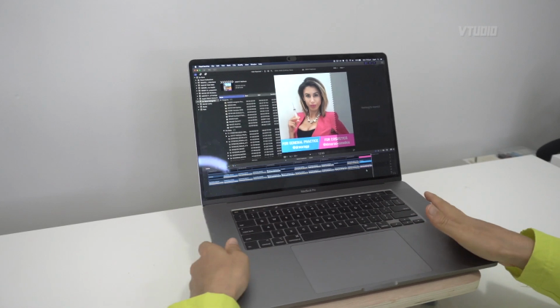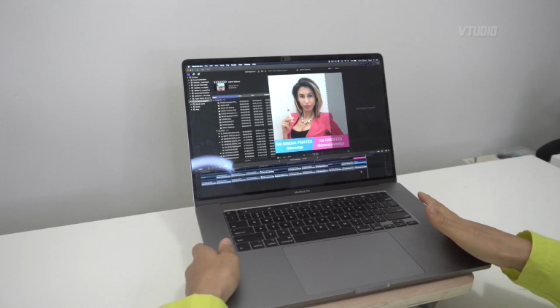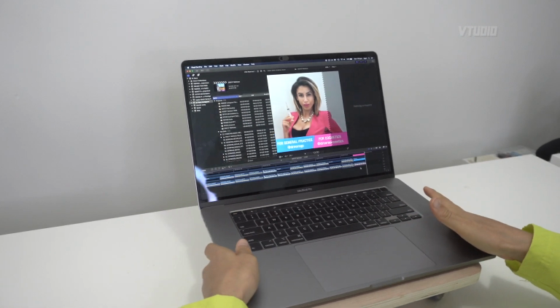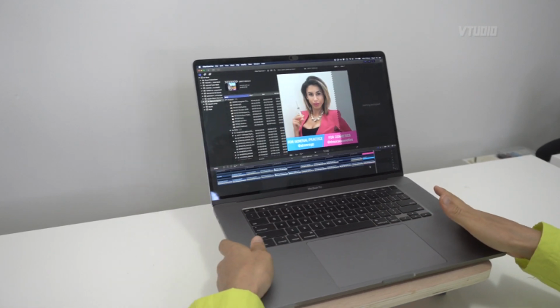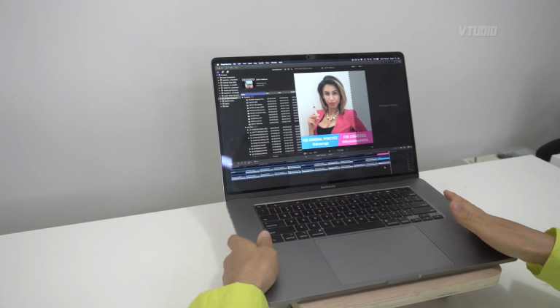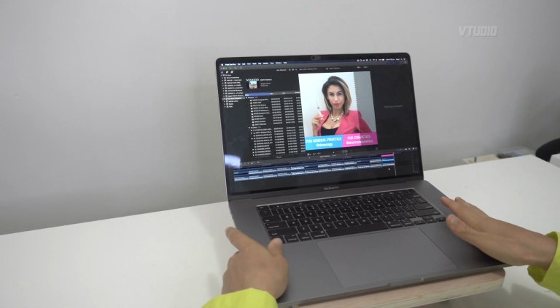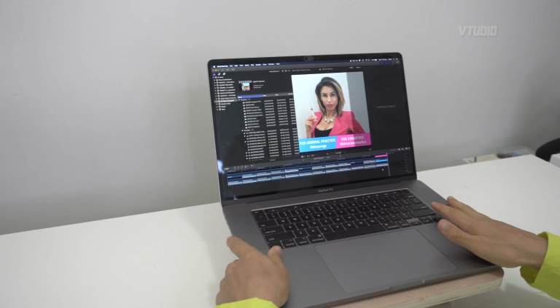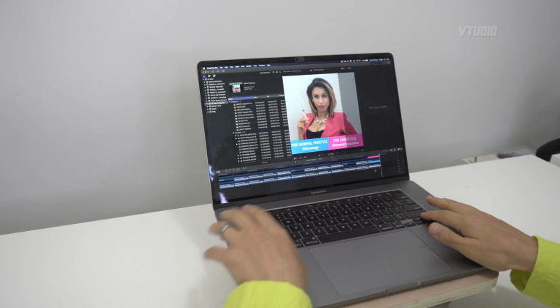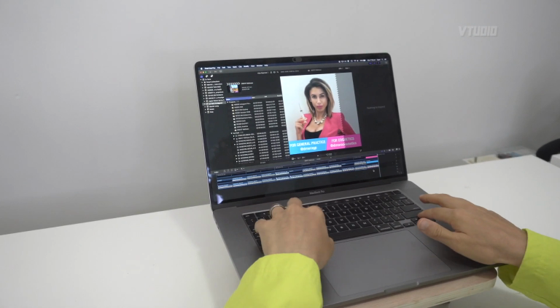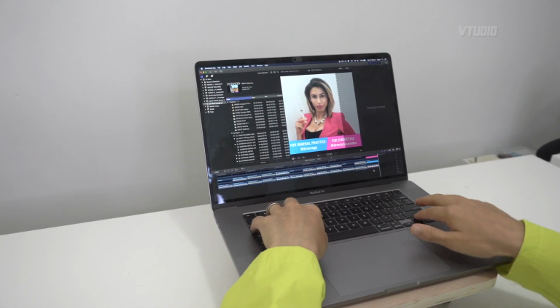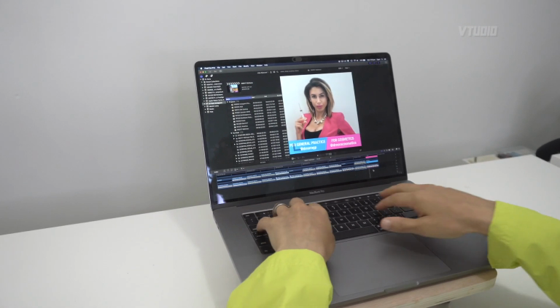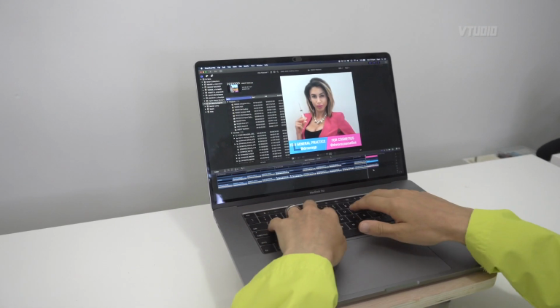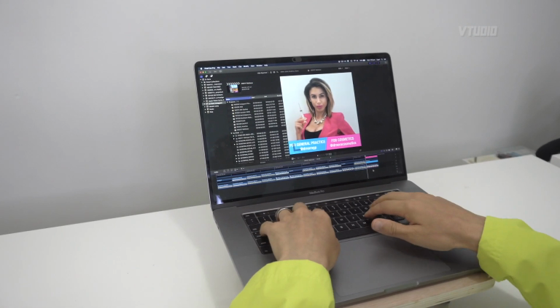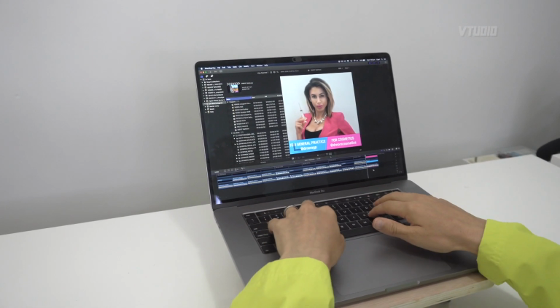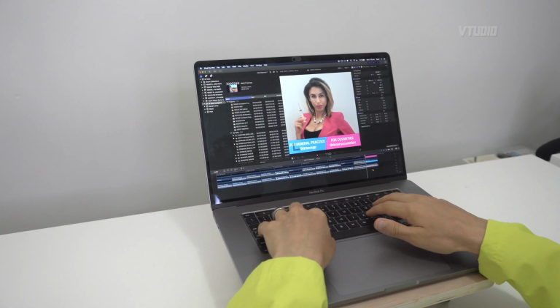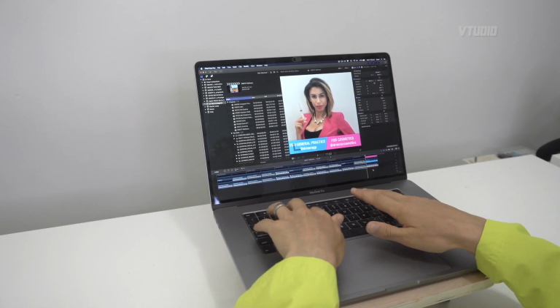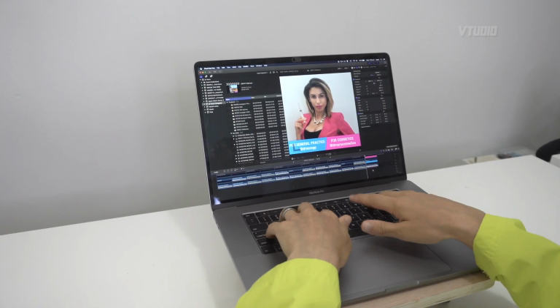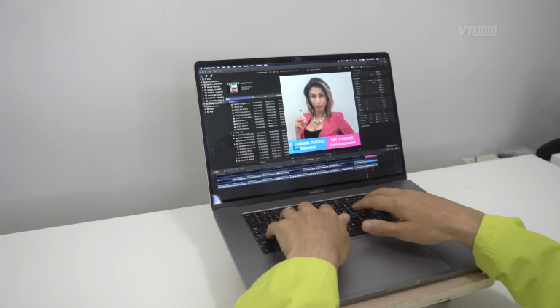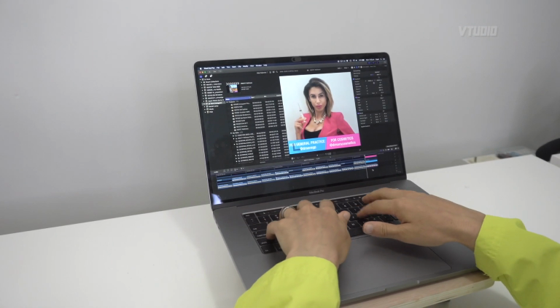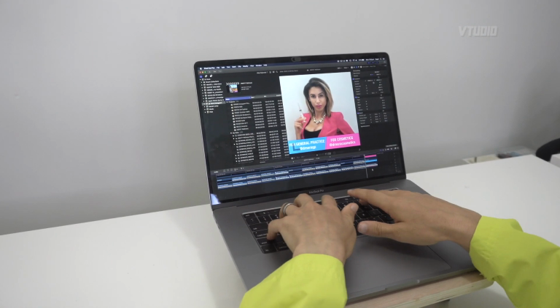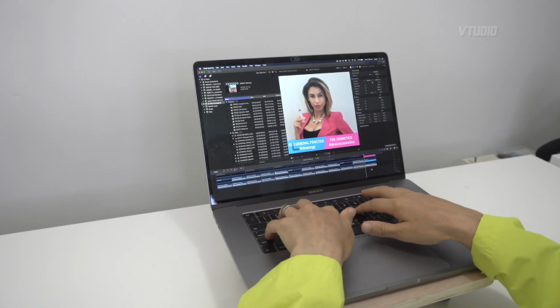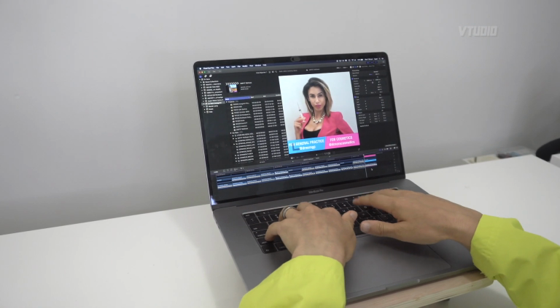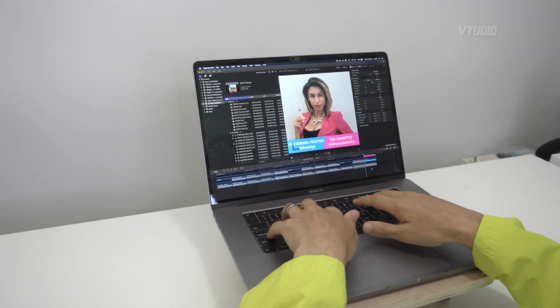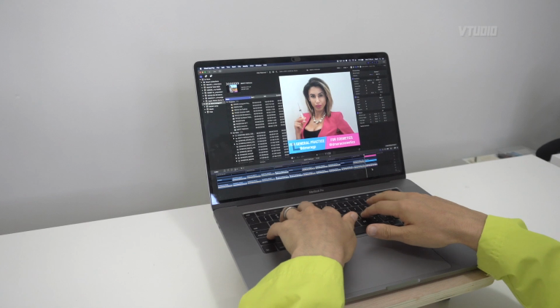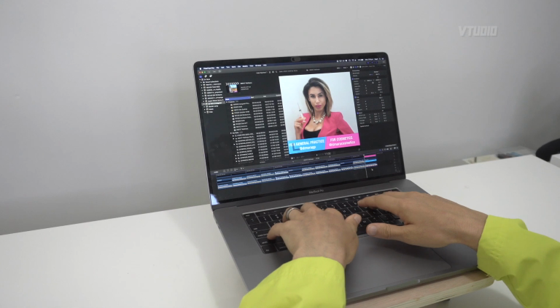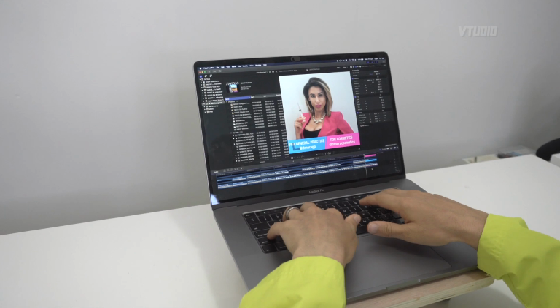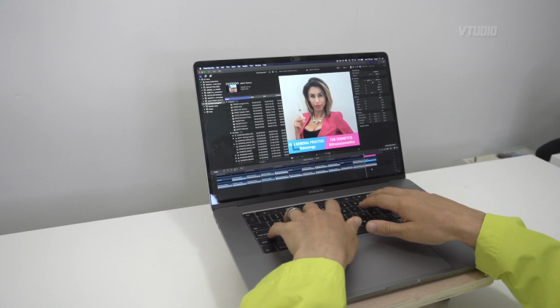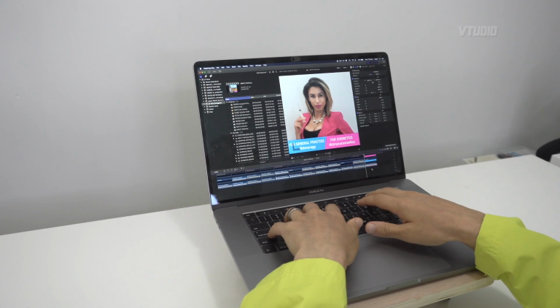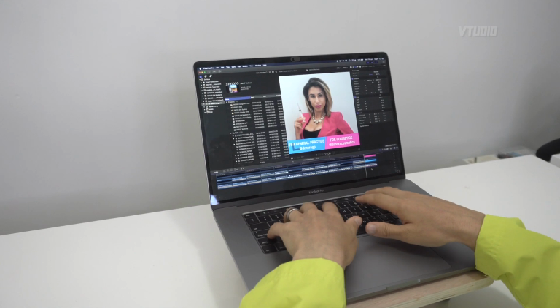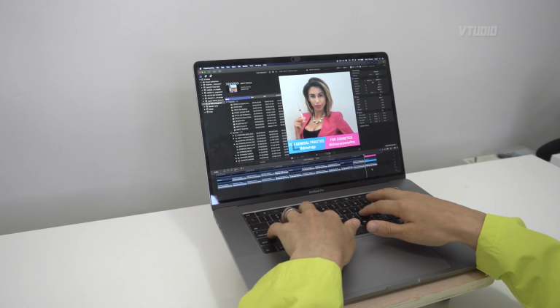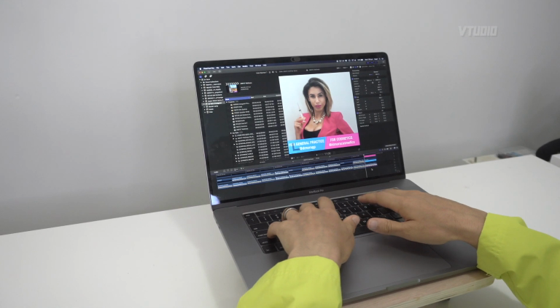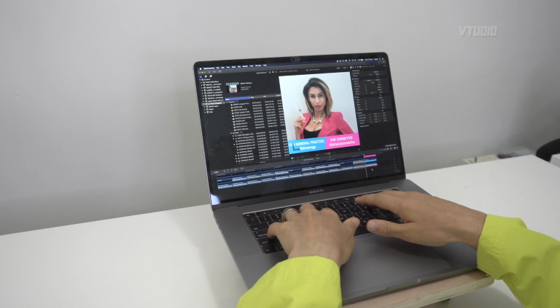In our export tests on the MacBook Pro with wheels, we found that exporting Final Cut footage was the same.